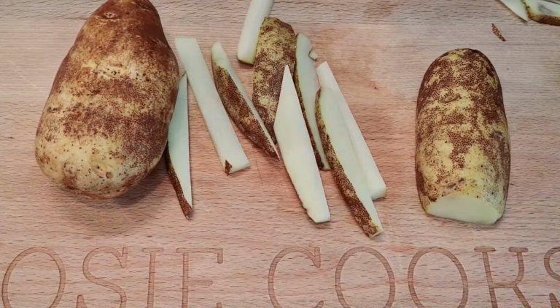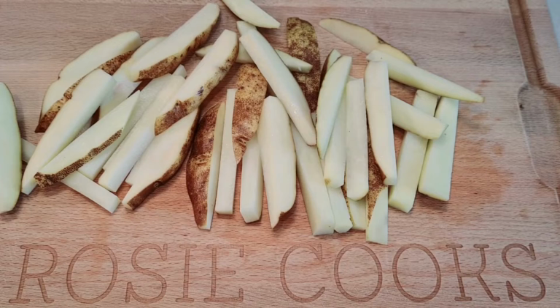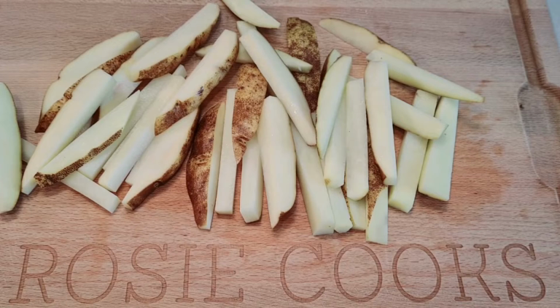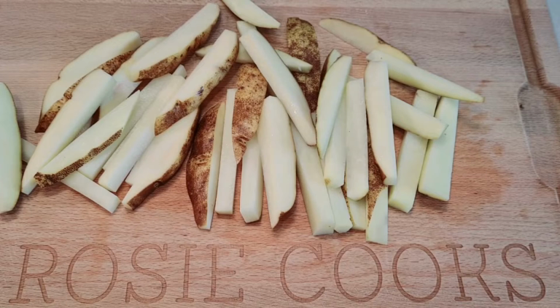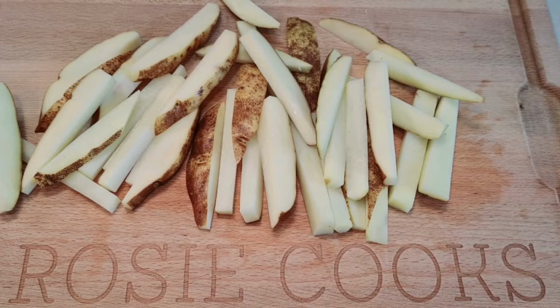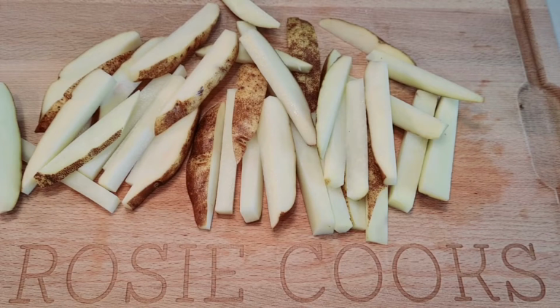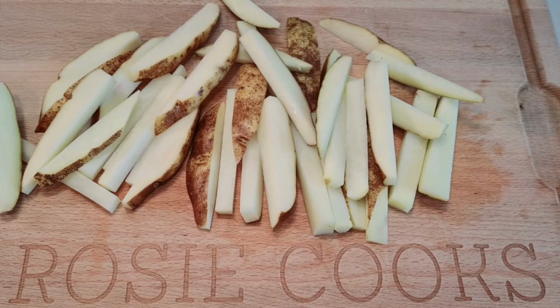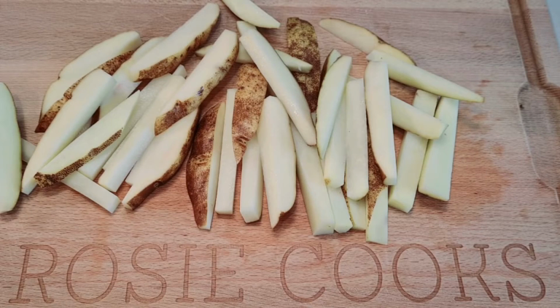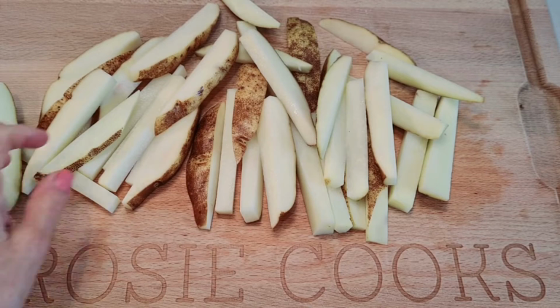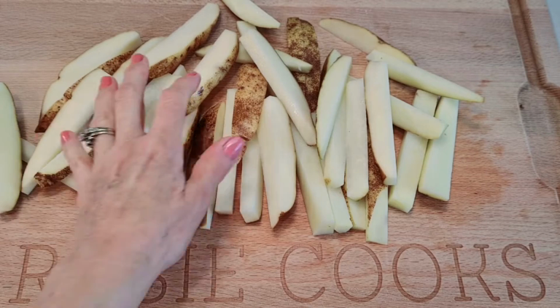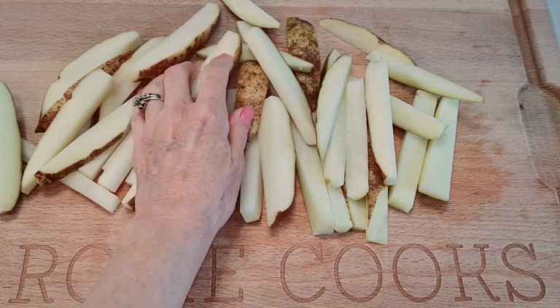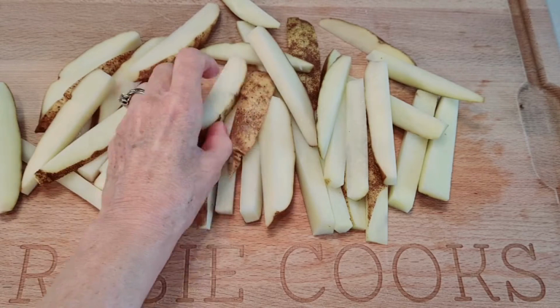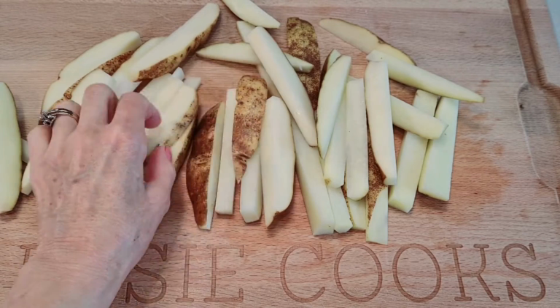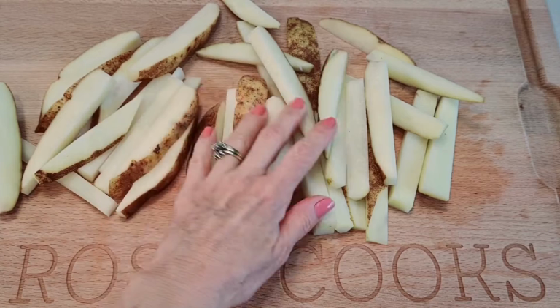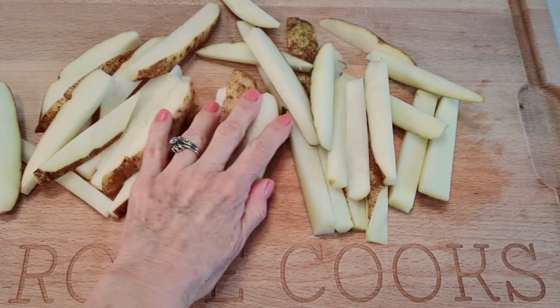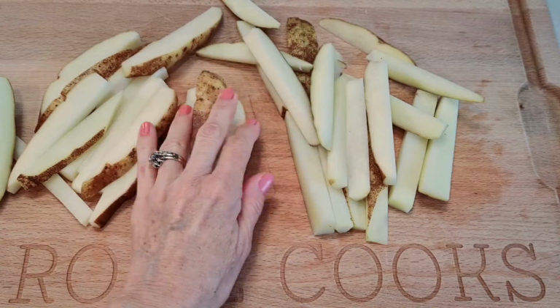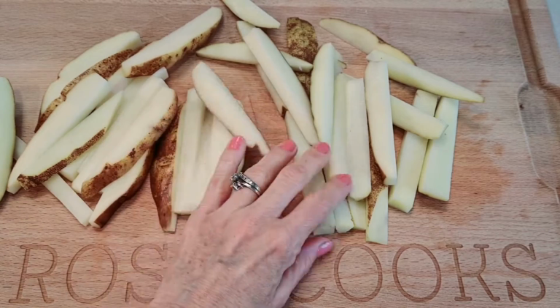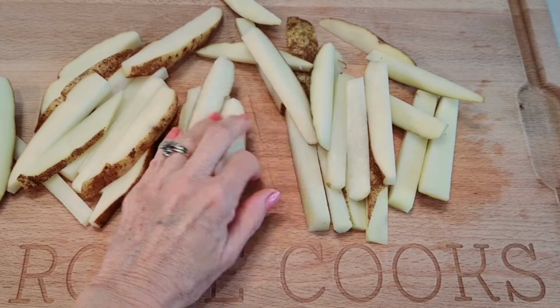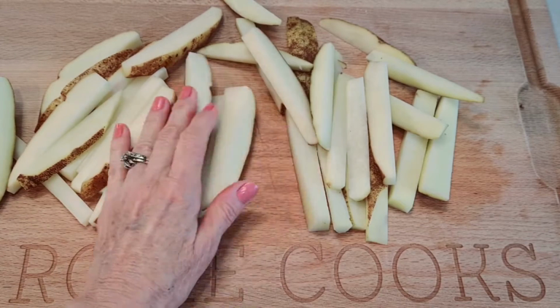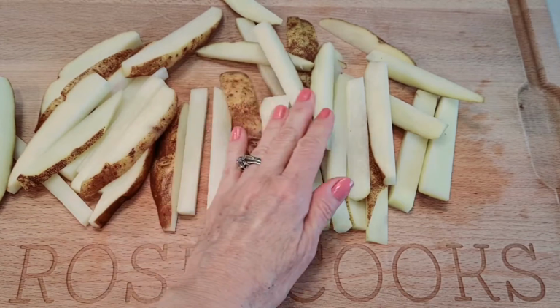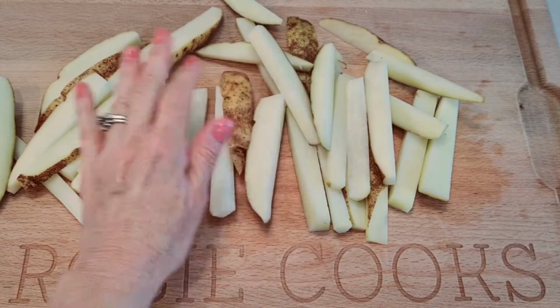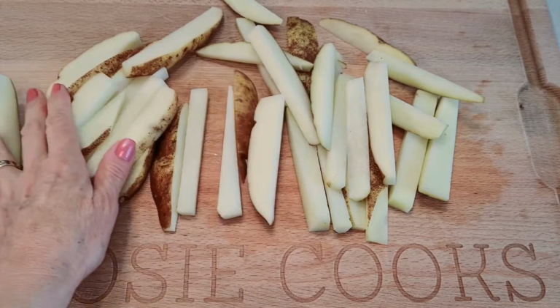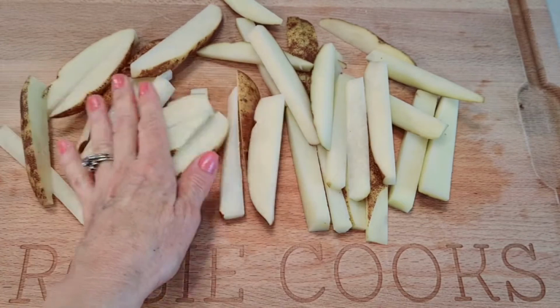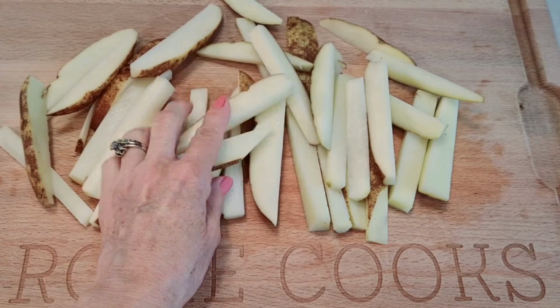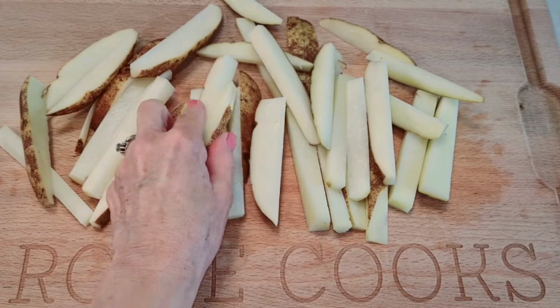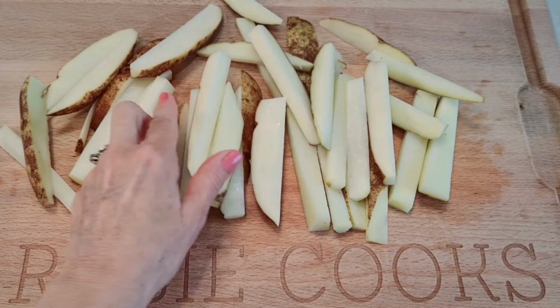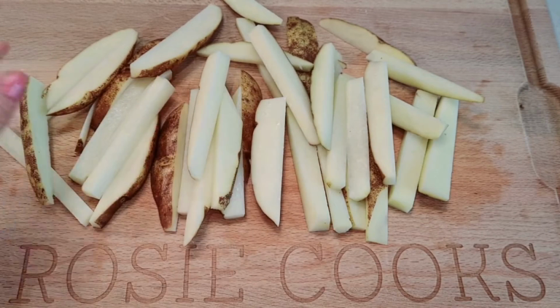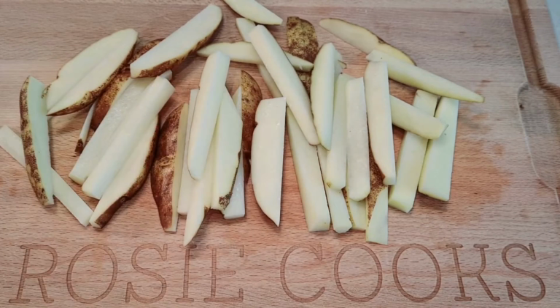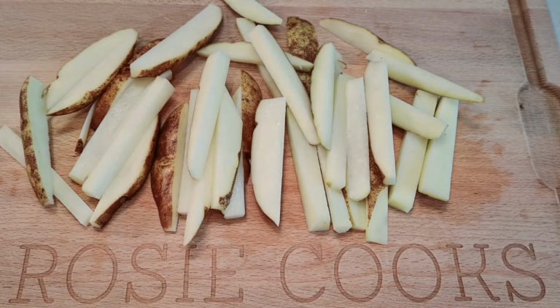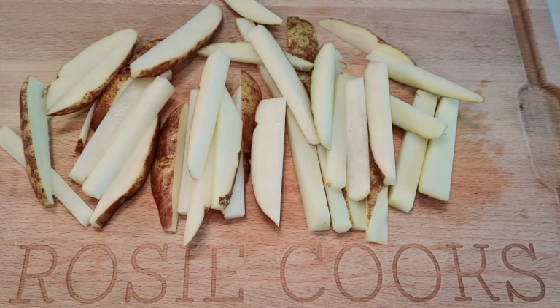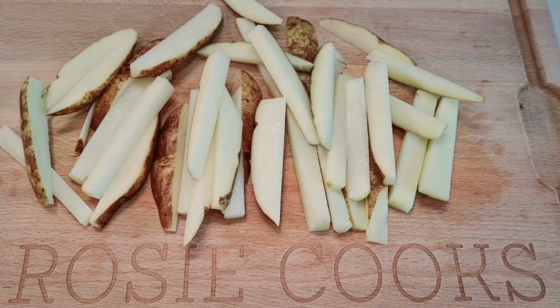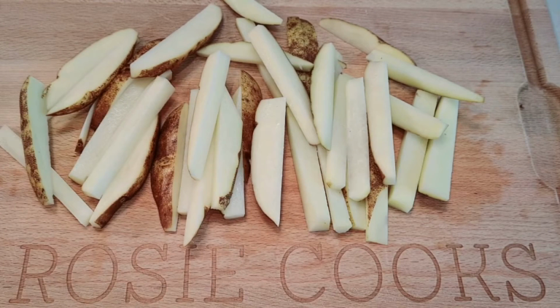Here are my french fries — various shapes and sizes. No worries, they're going to cook up nice and crisp.